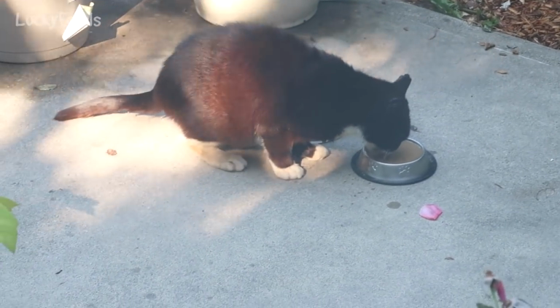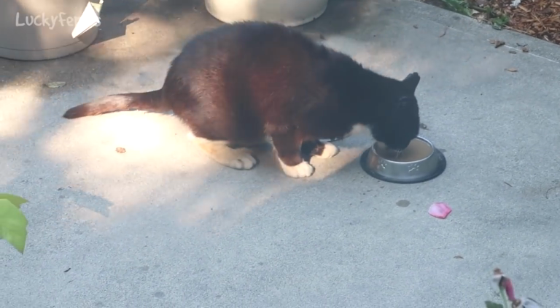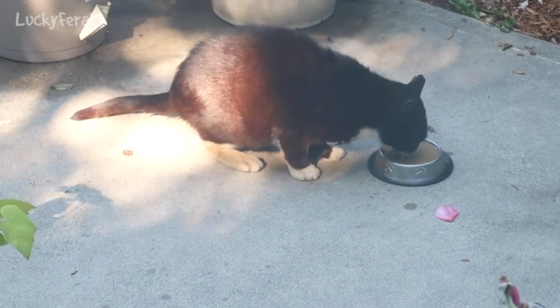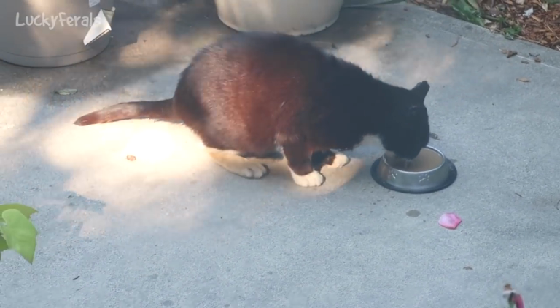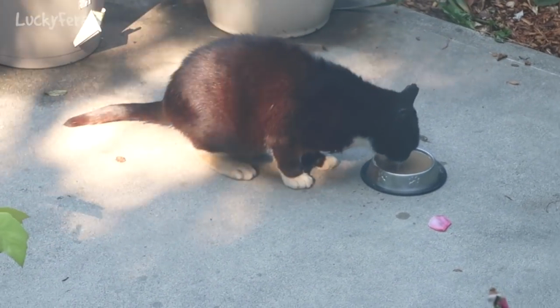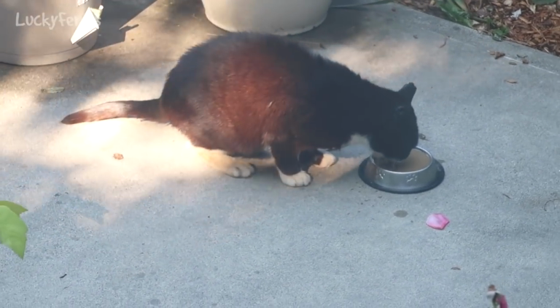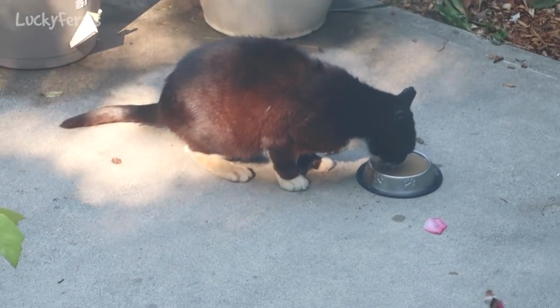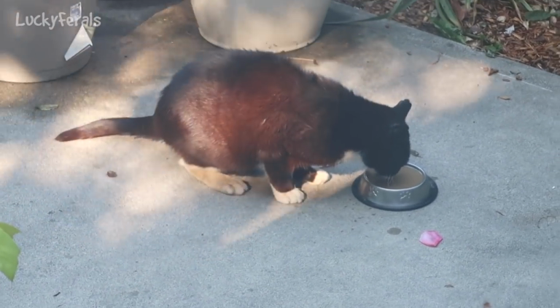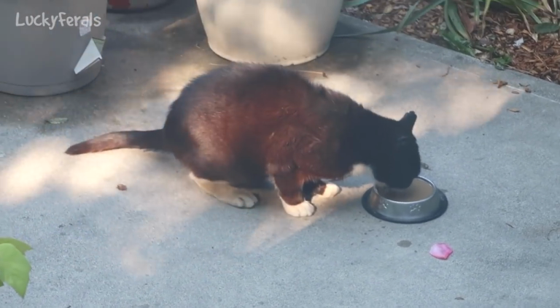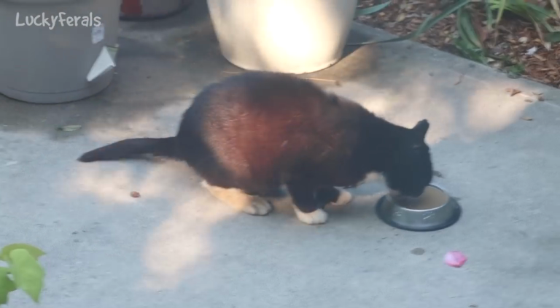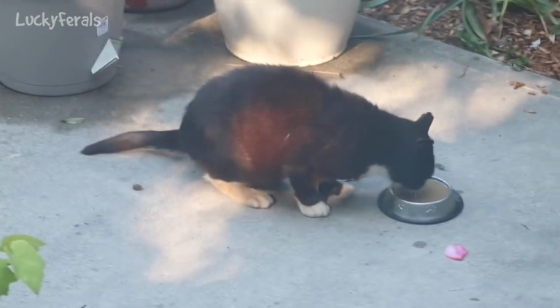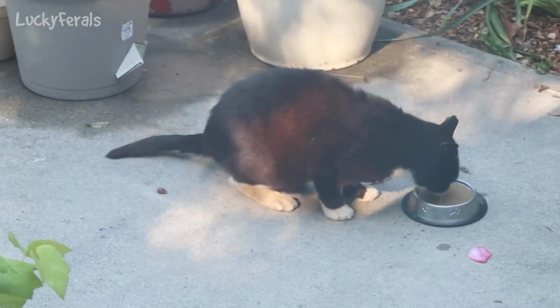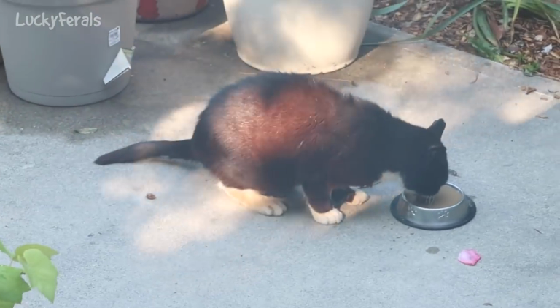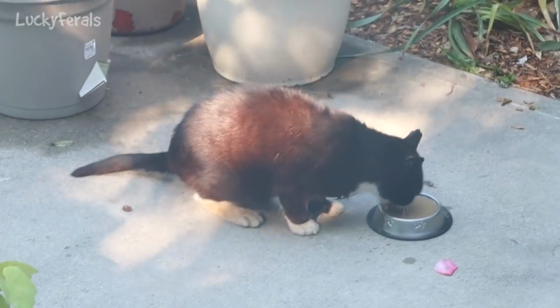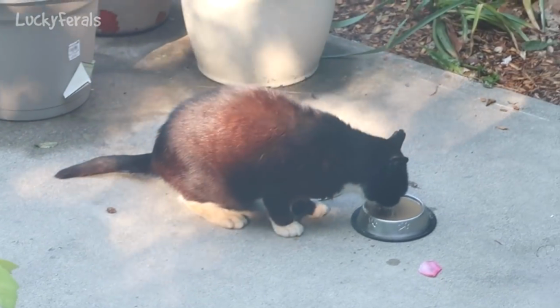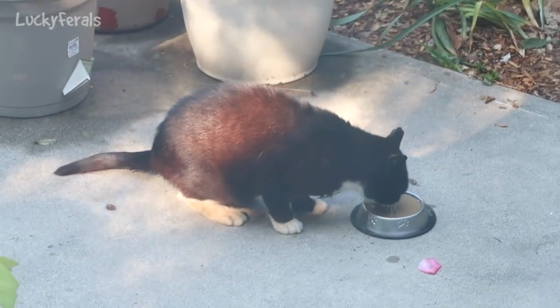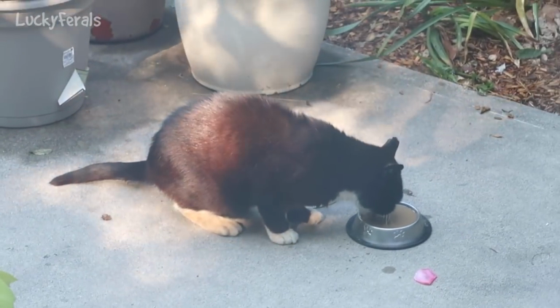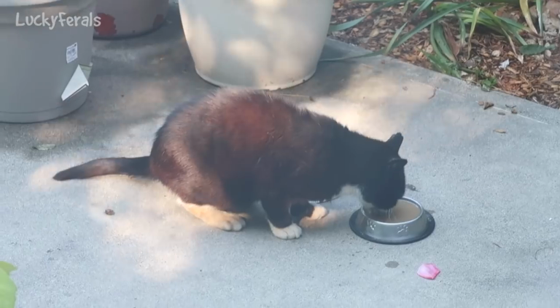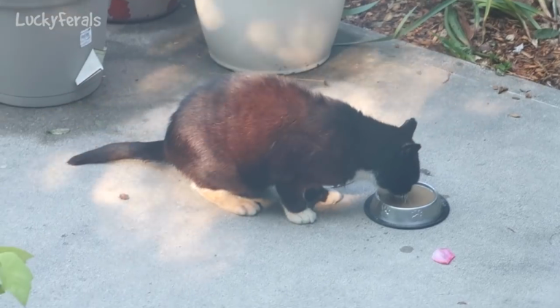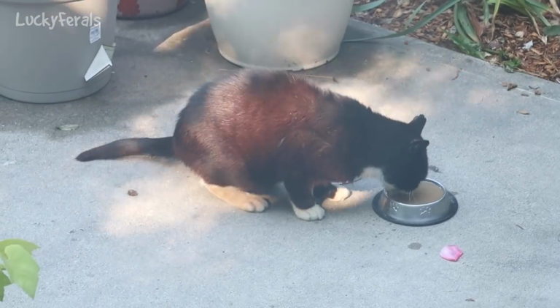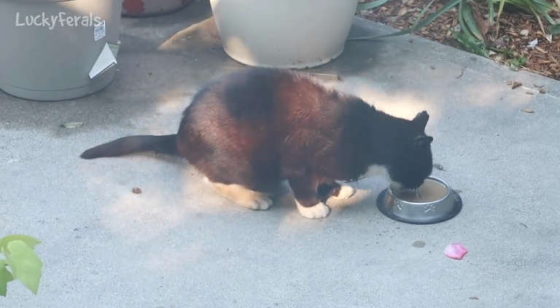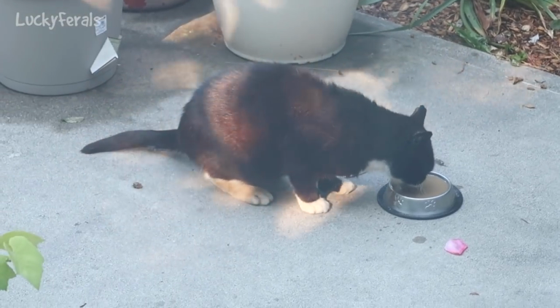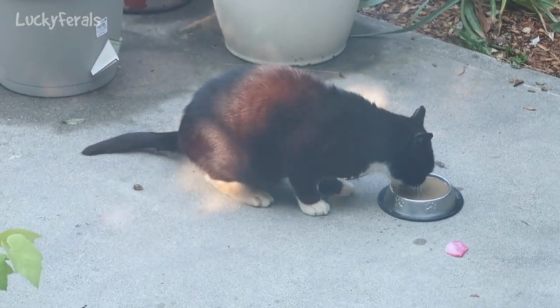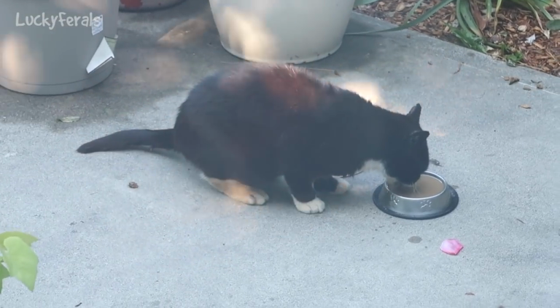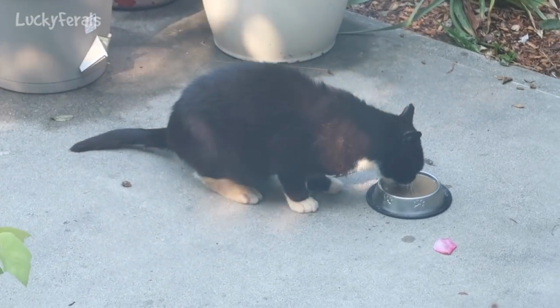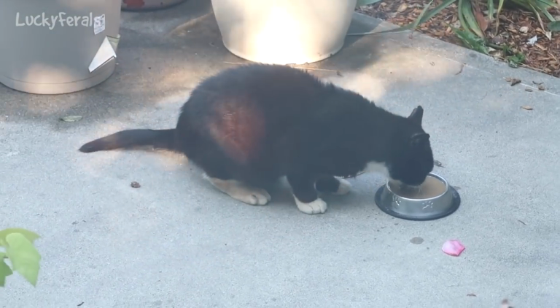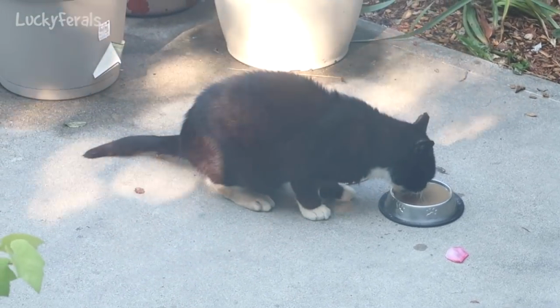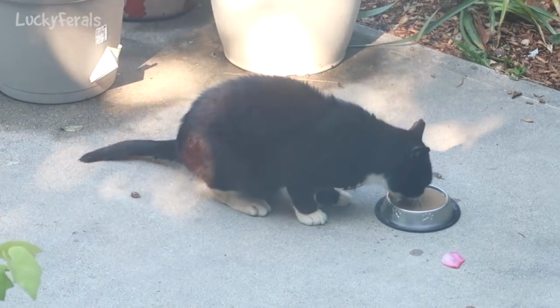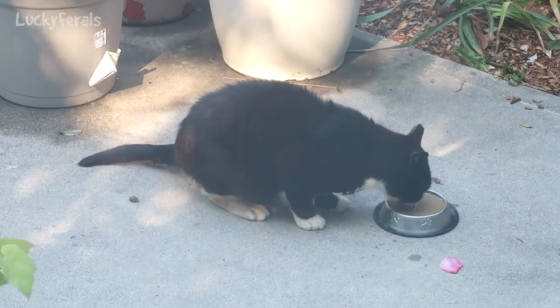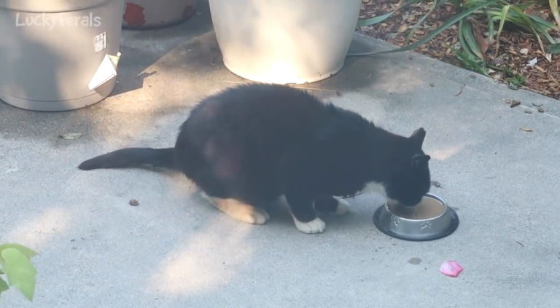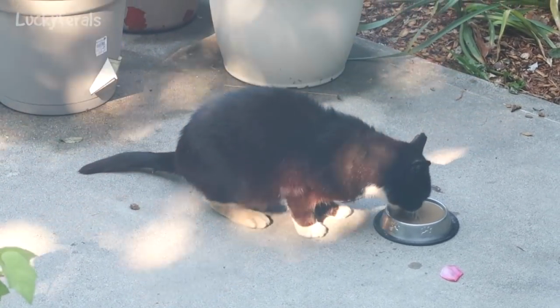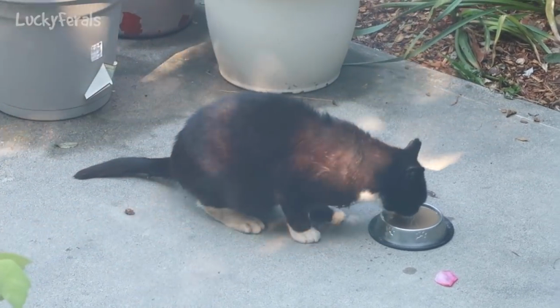It's 8:37 a.m. and Hydrox is eating his breakfast. He's on his second round of food — he's really hungry again today.